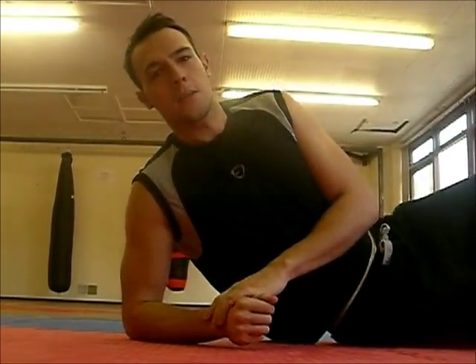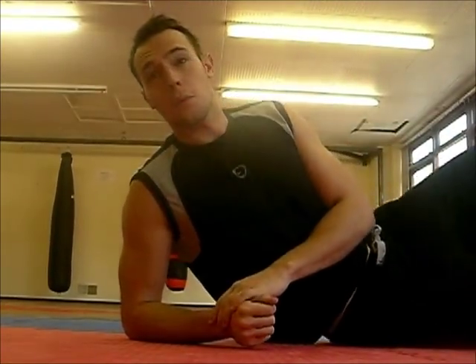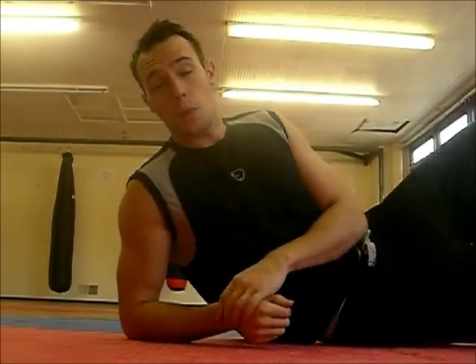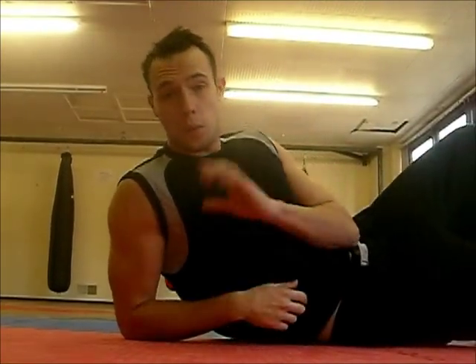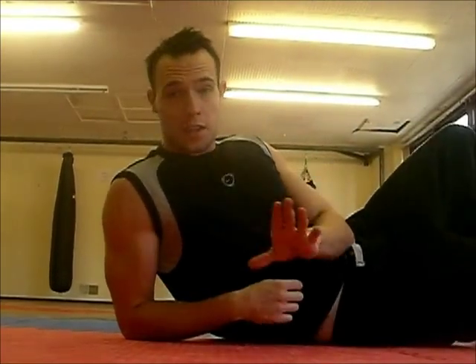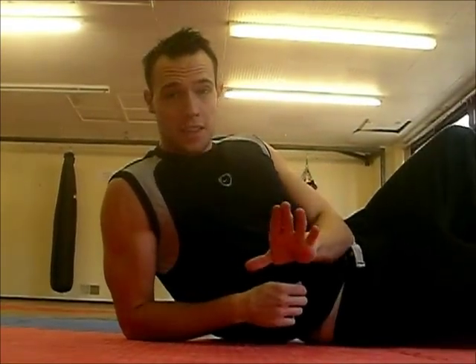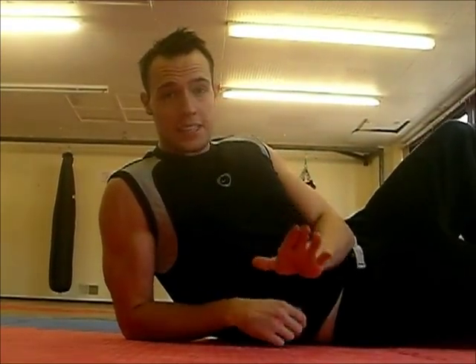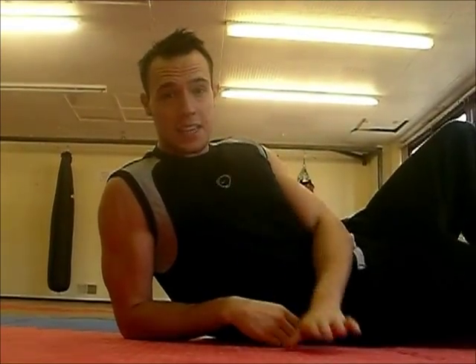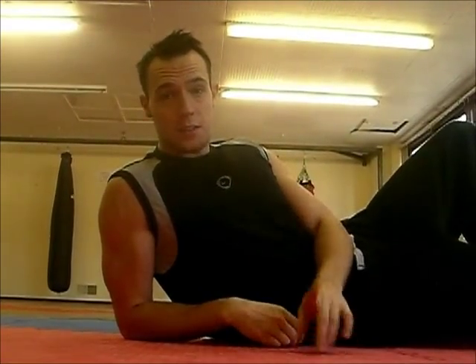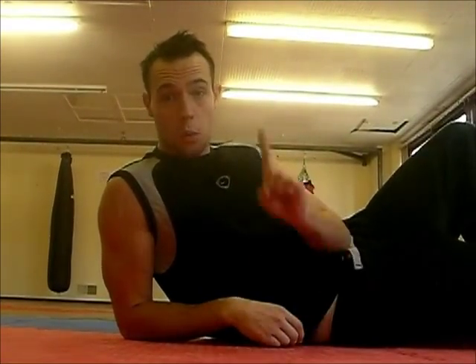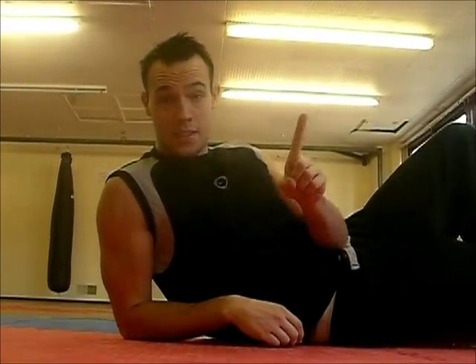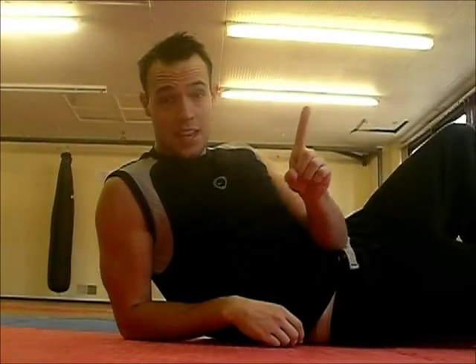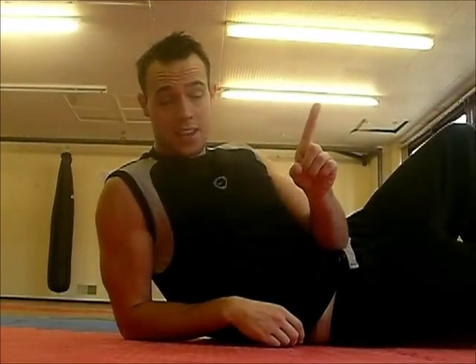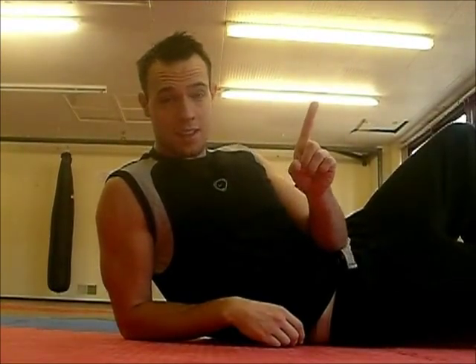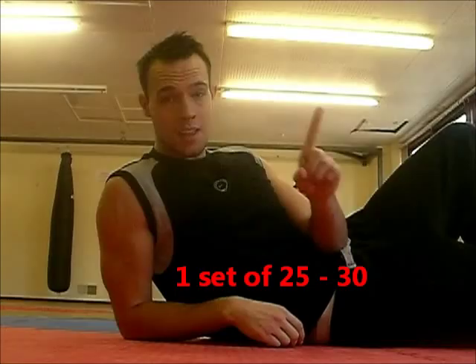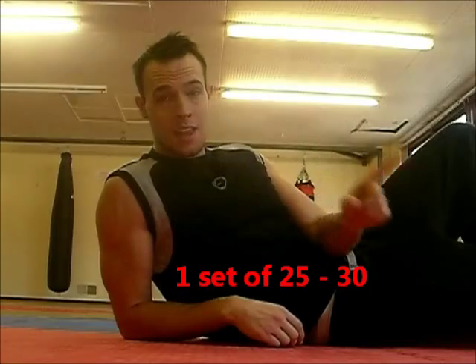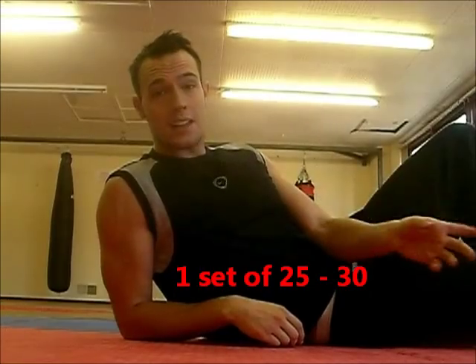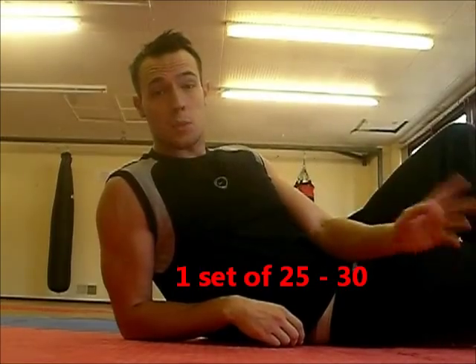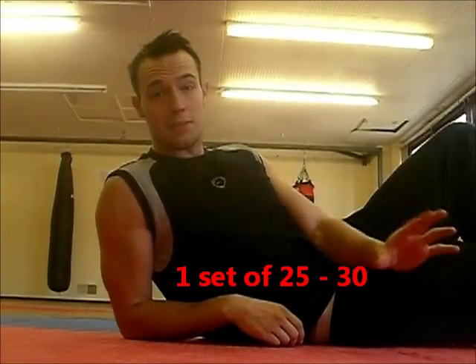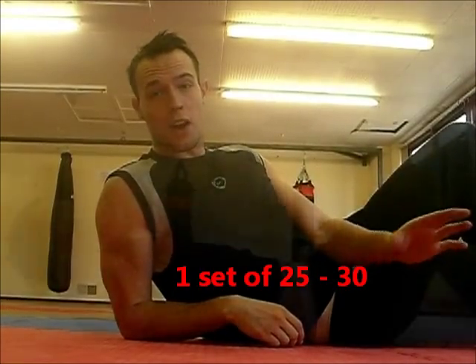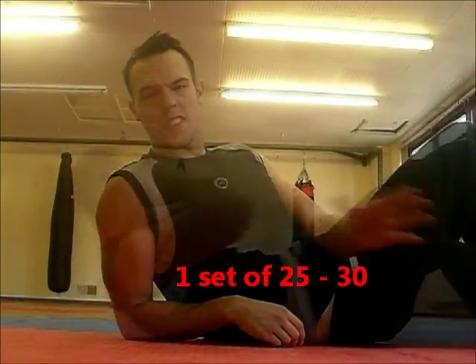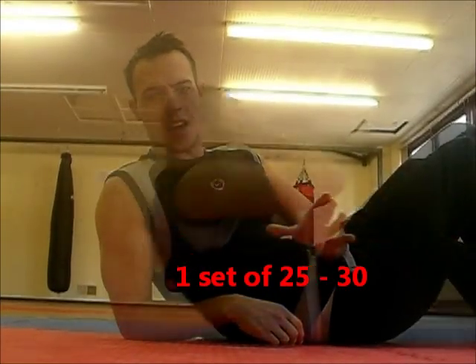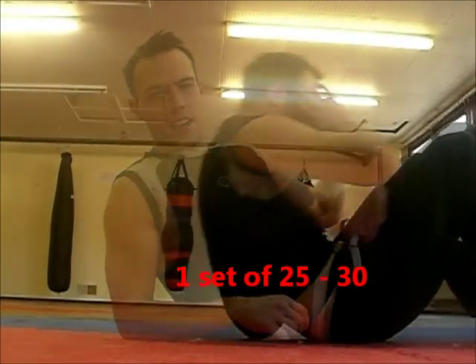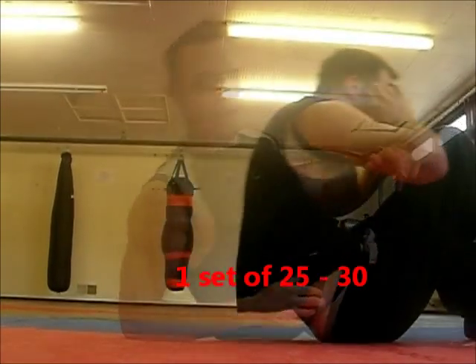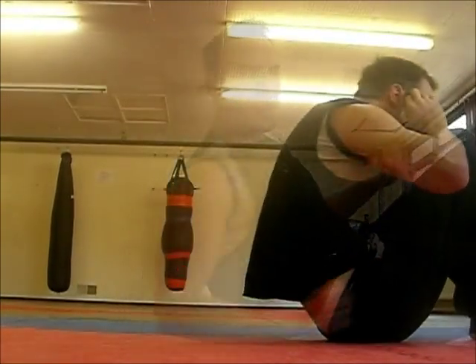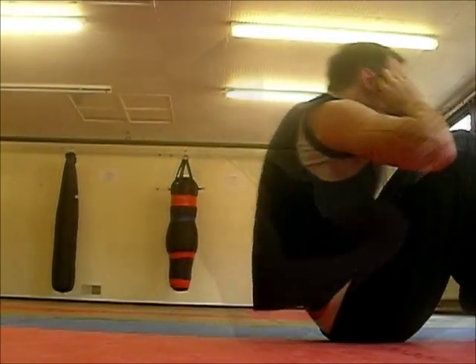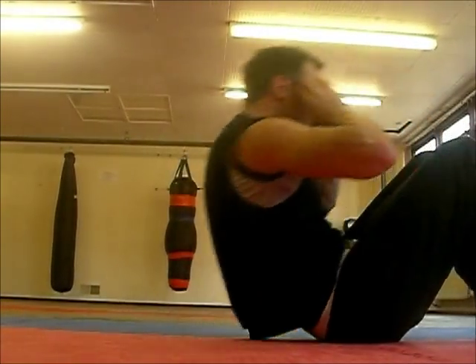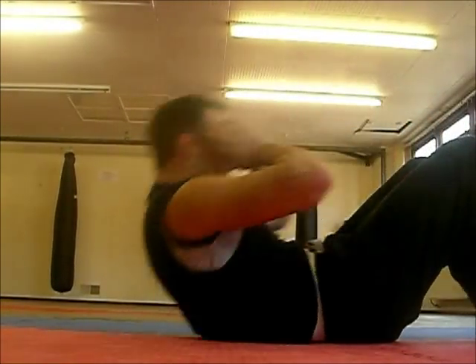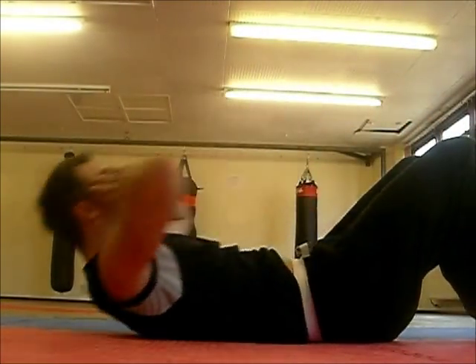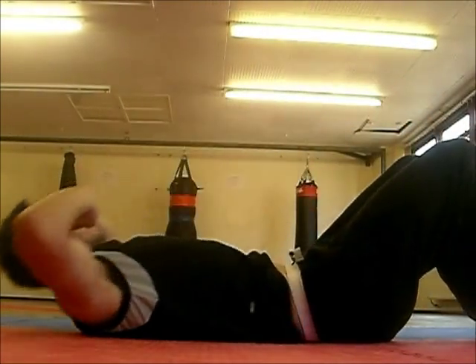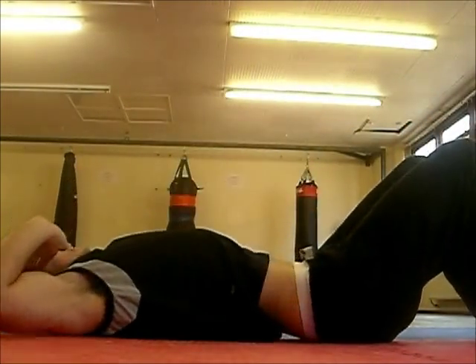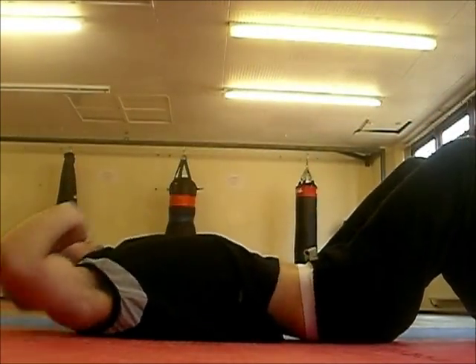So what you do with these is you do one set, and it's 25 to 30 reps with the arch.